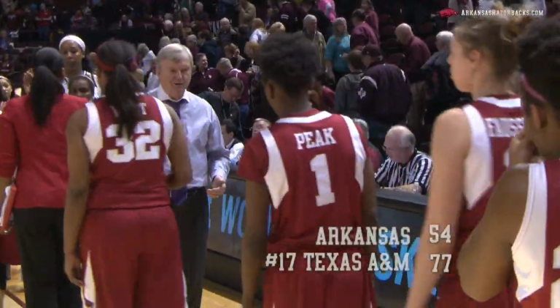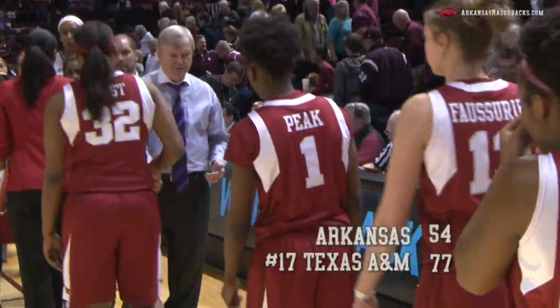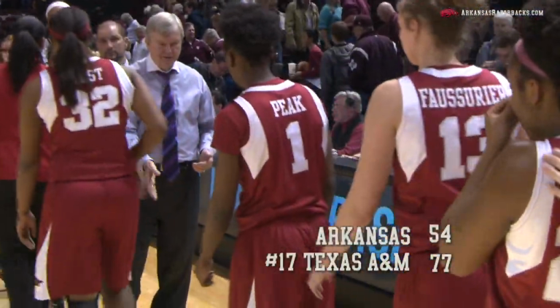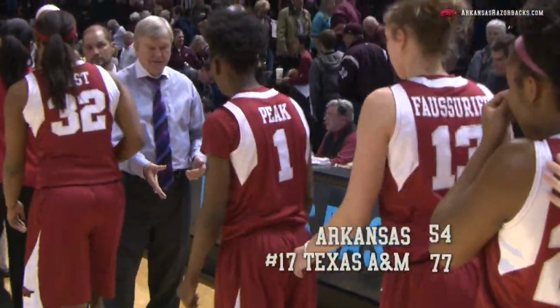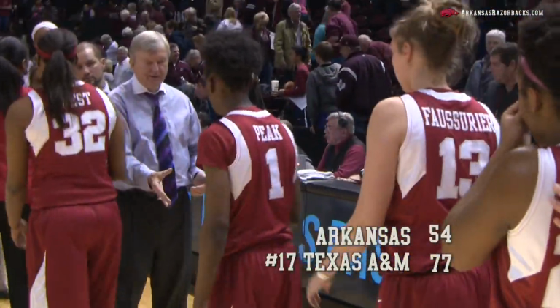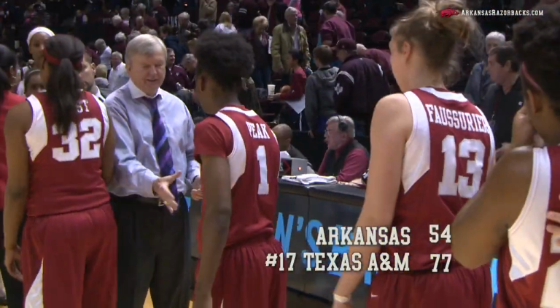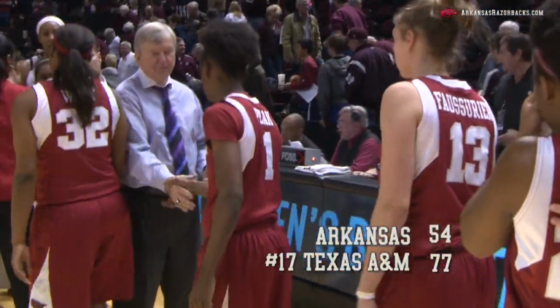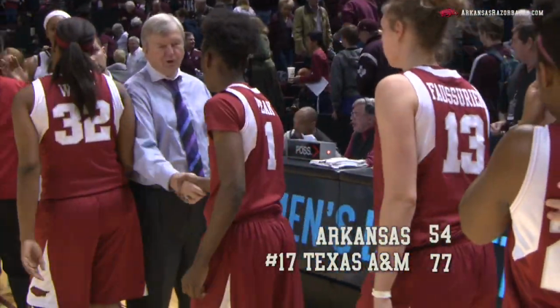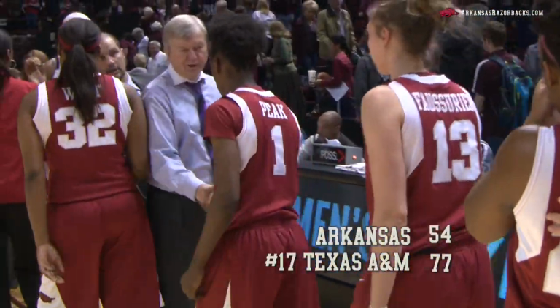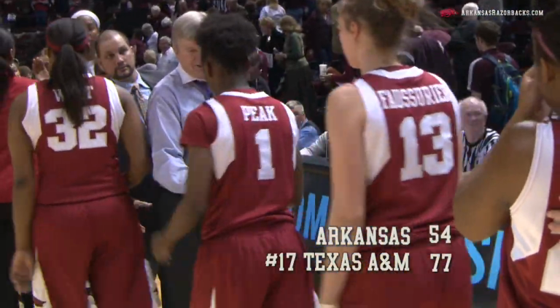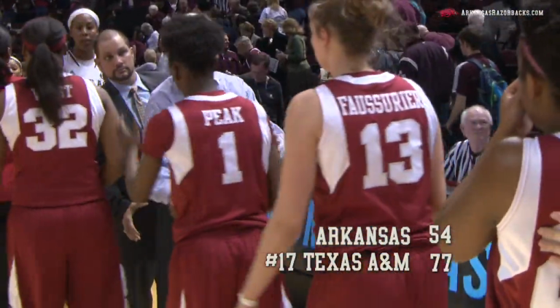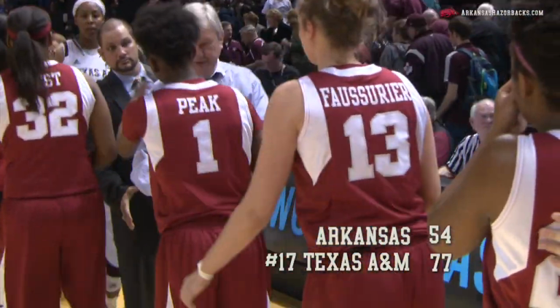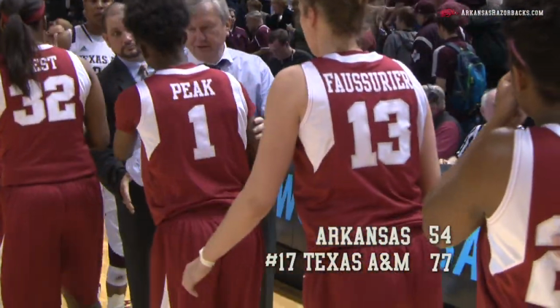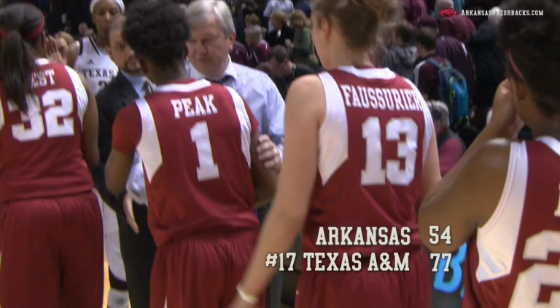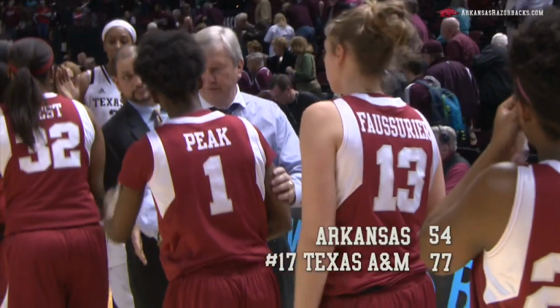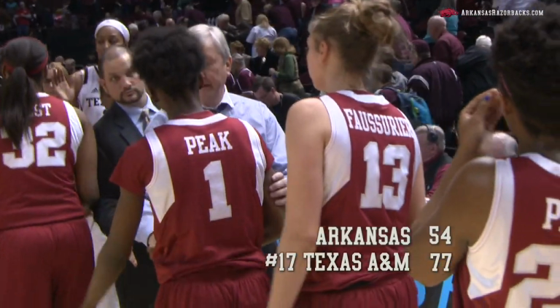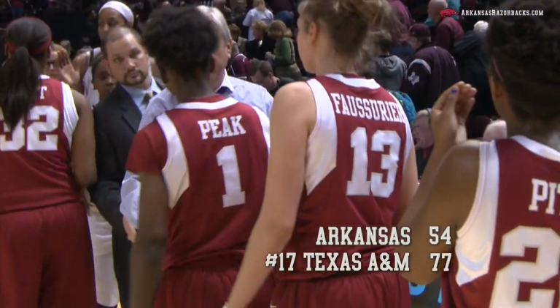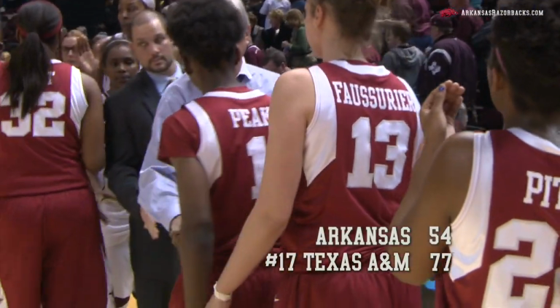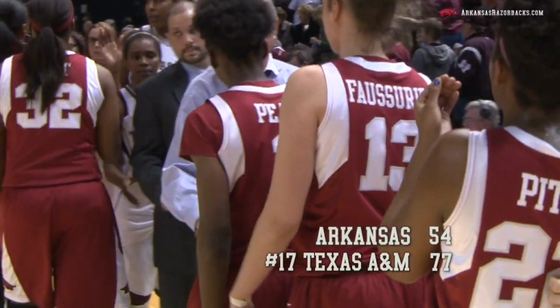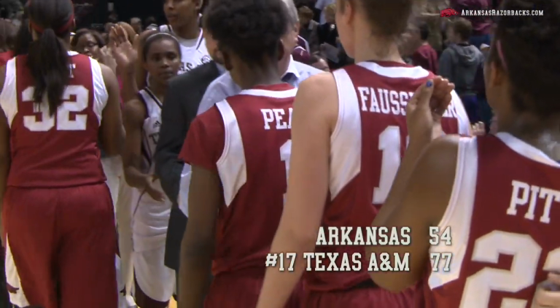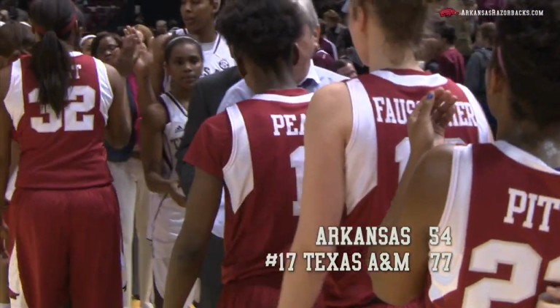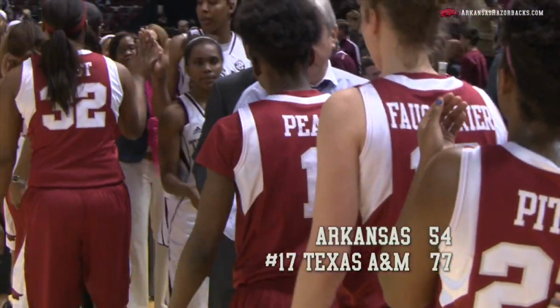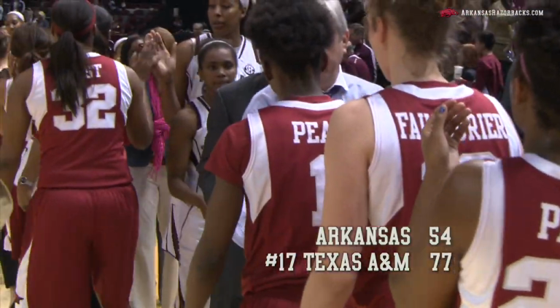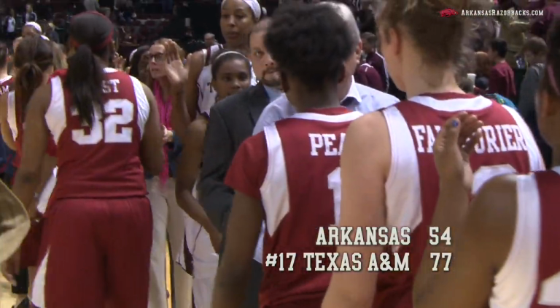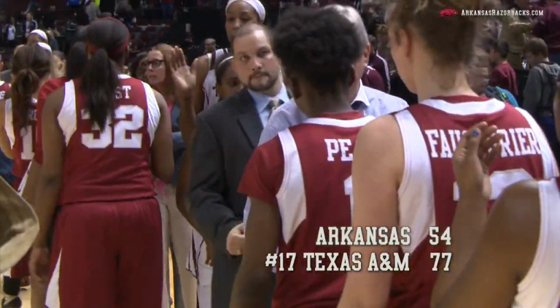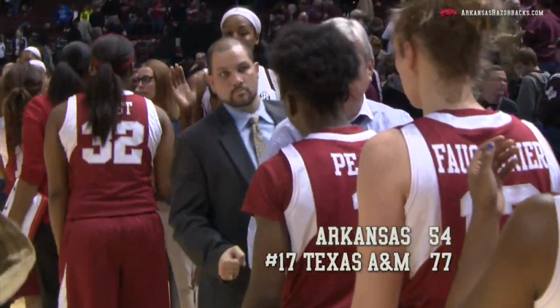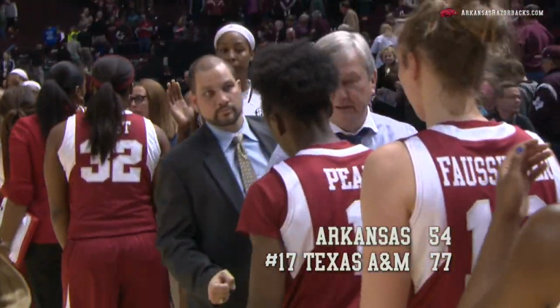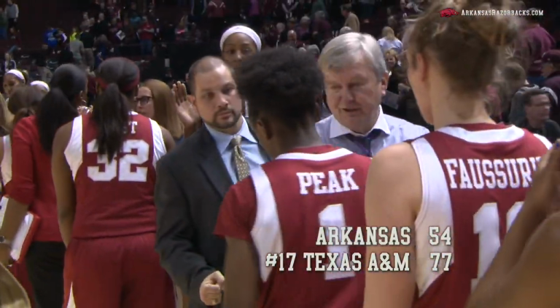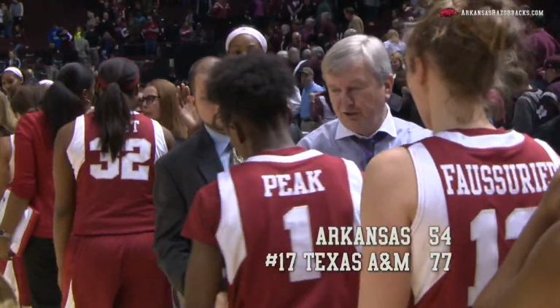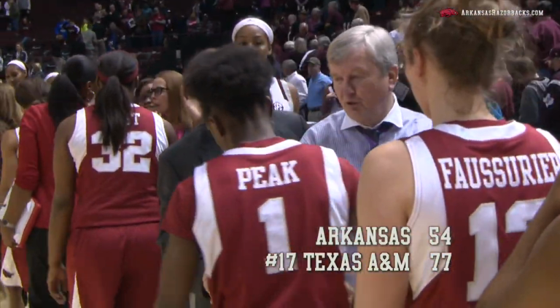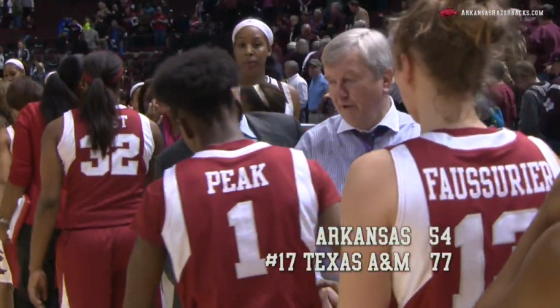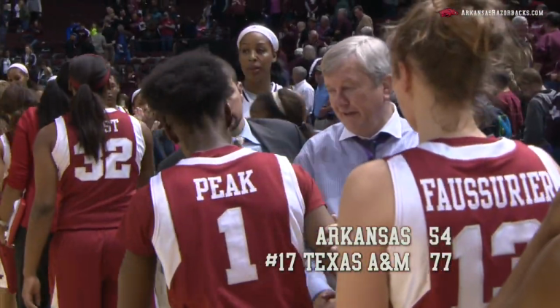77-54. Arkansas falls to Texas A&M here at College Station.